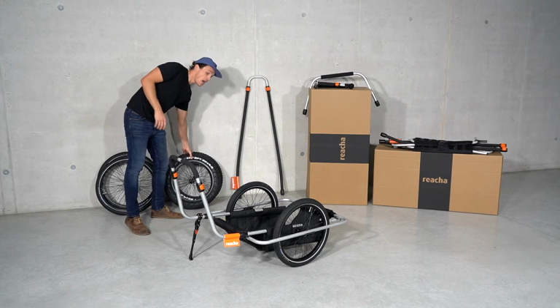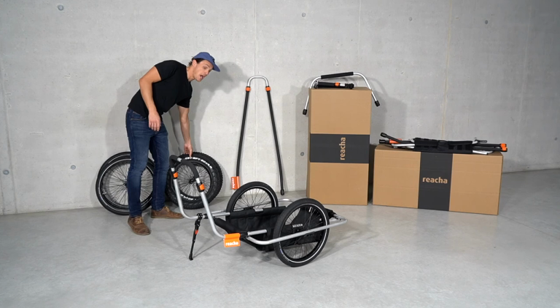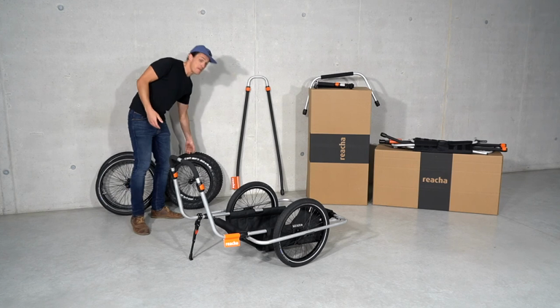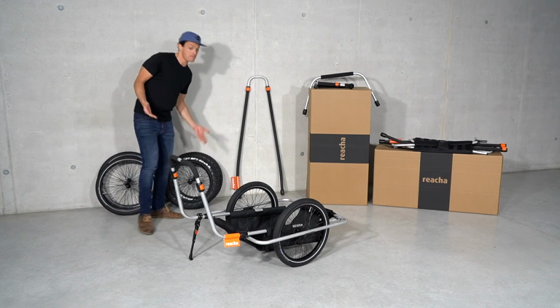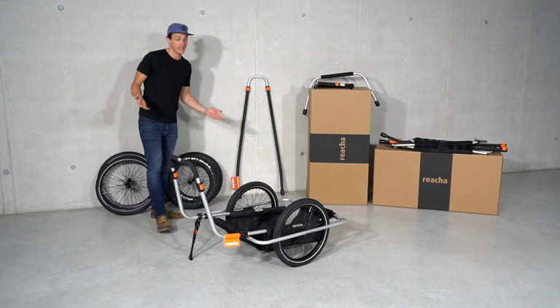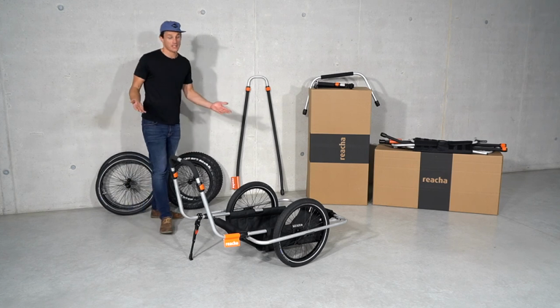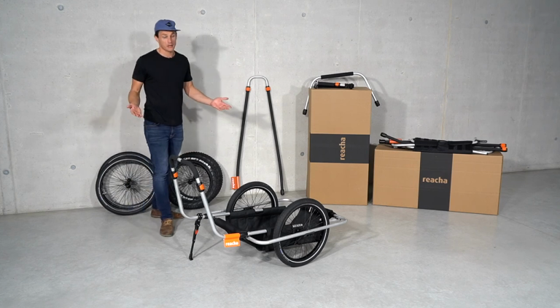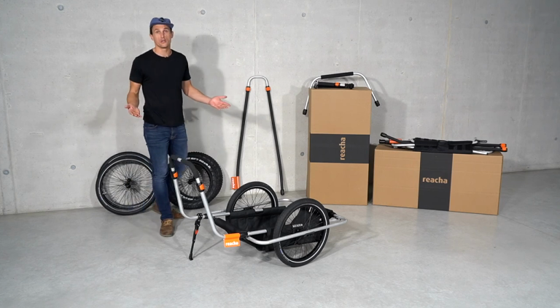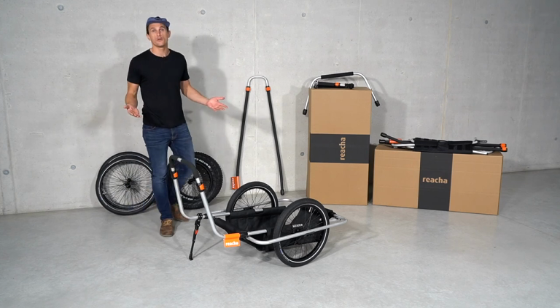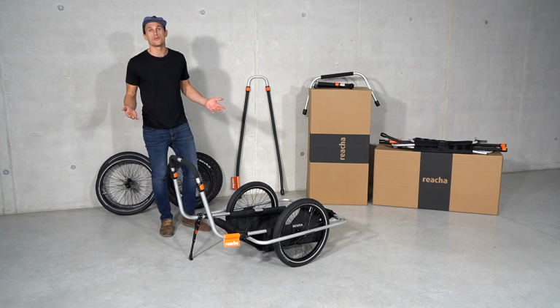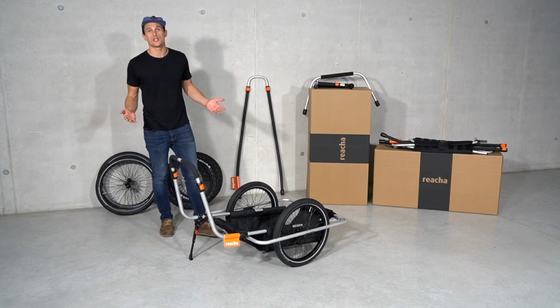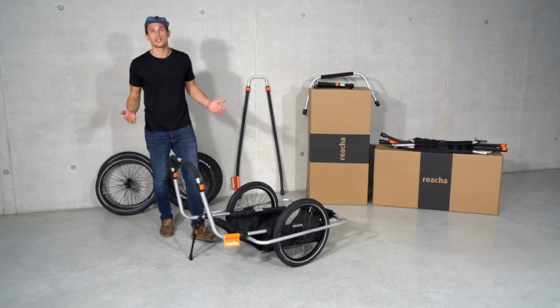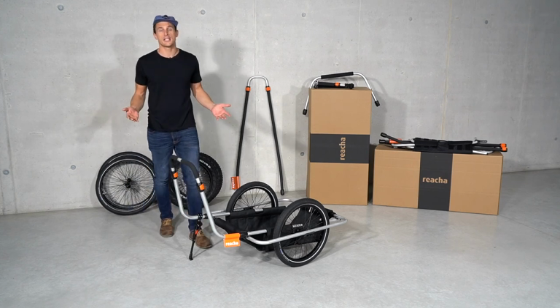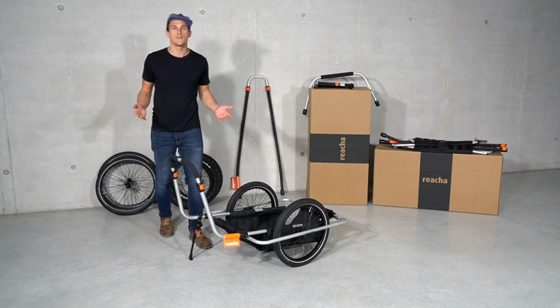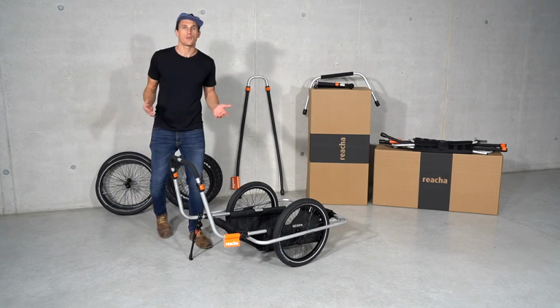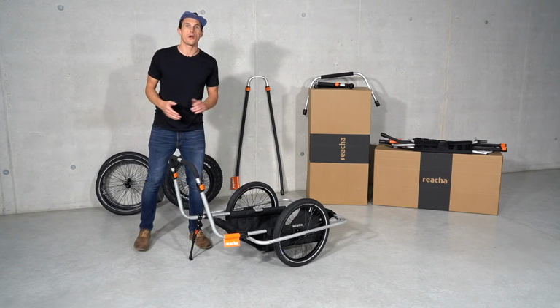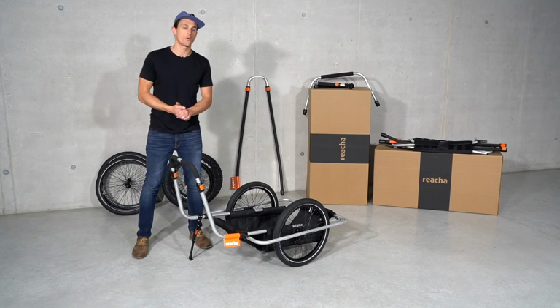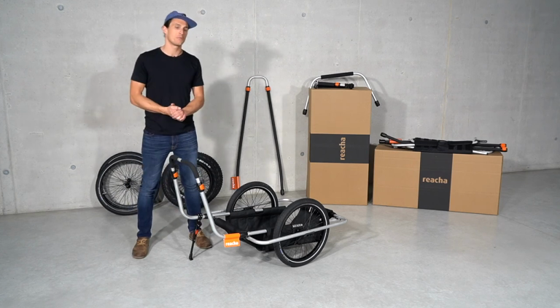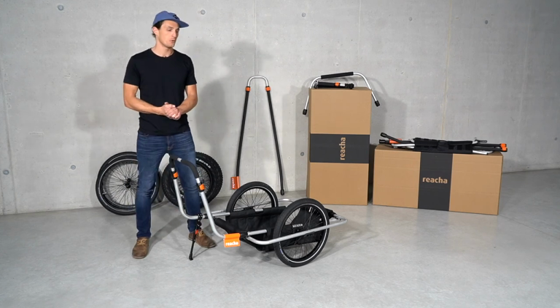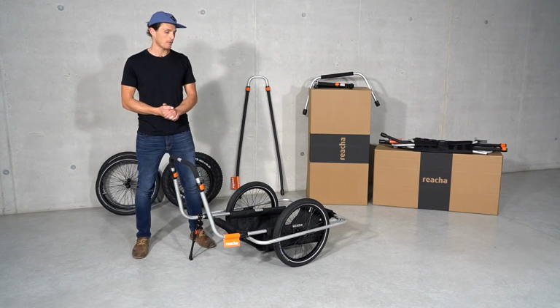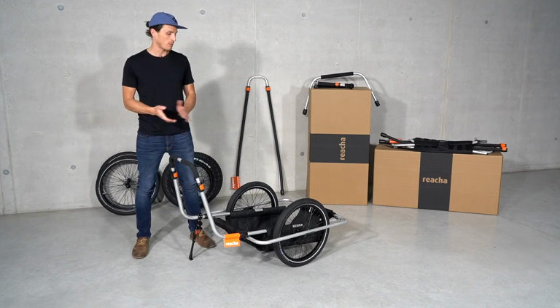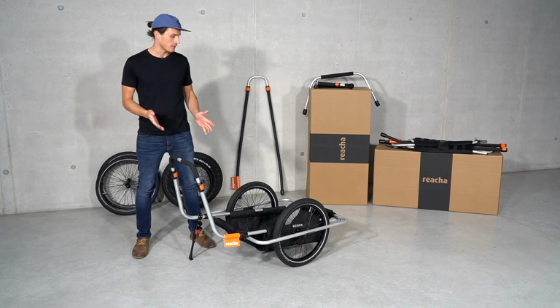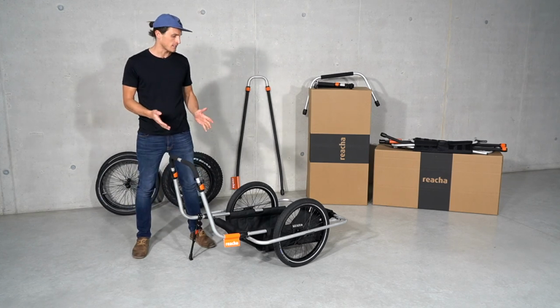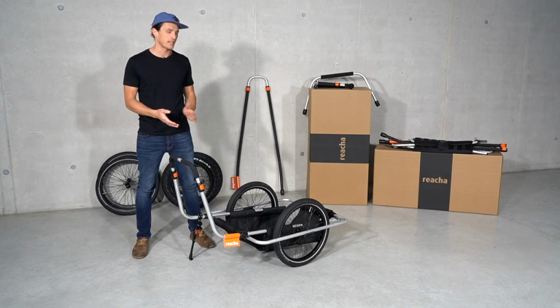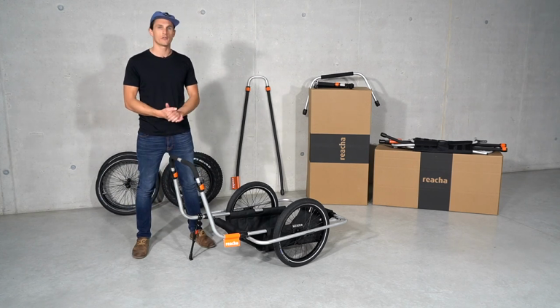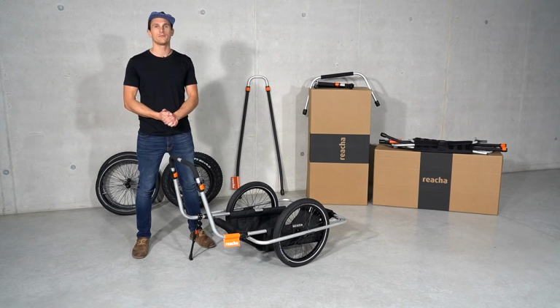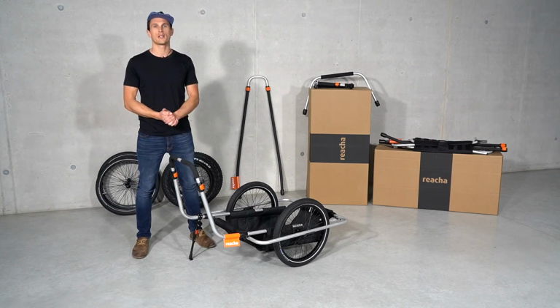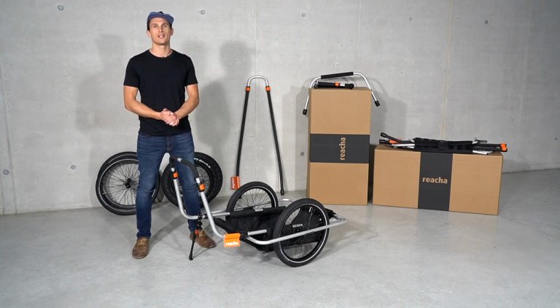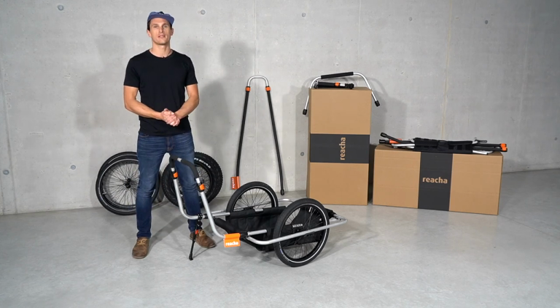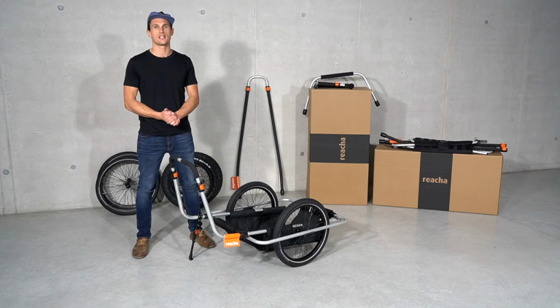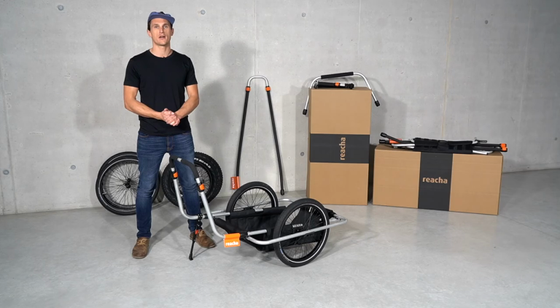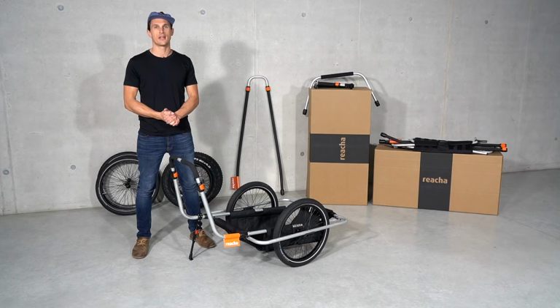And that's our new Reacher City. I hope you have a better understanding of it. See you out there.